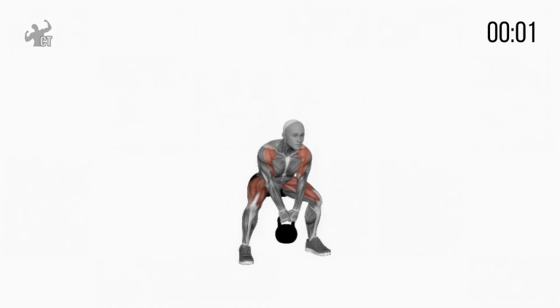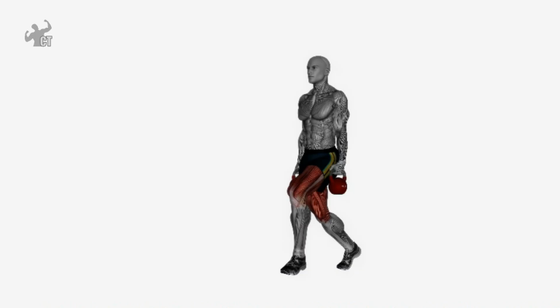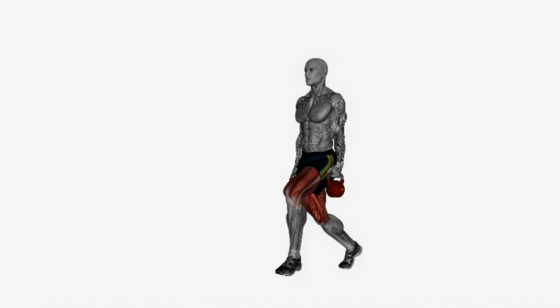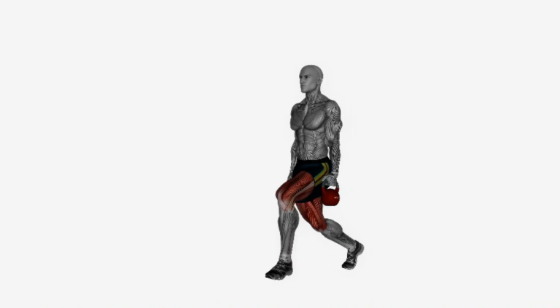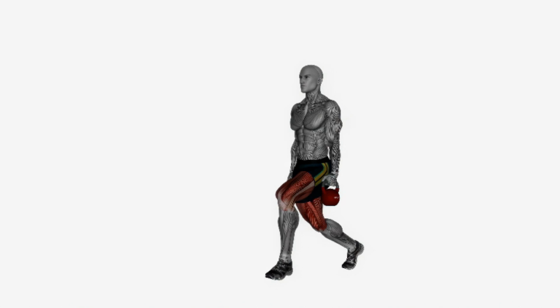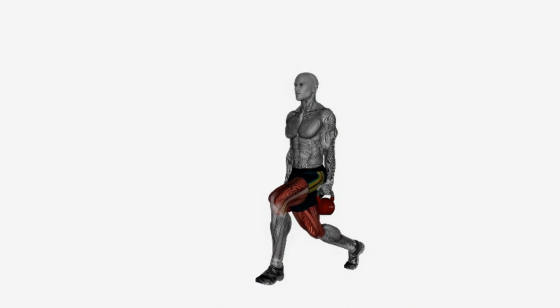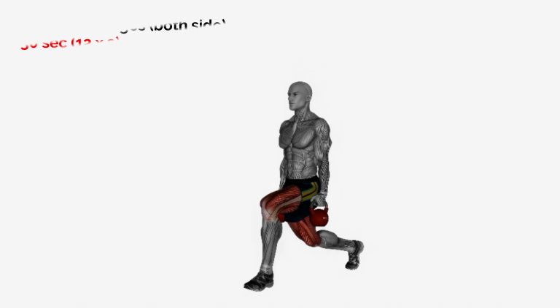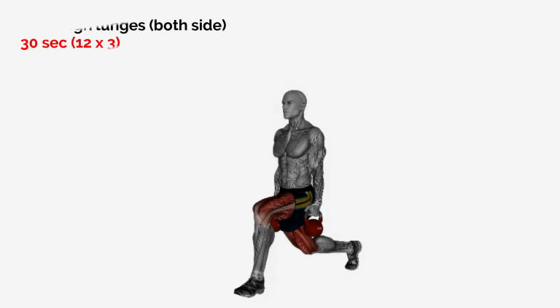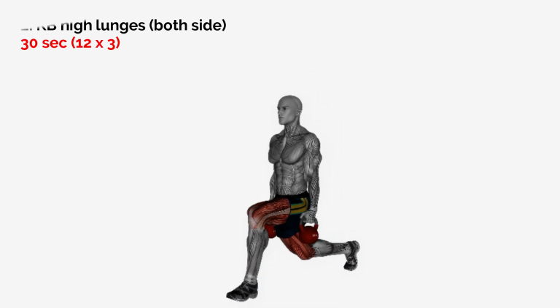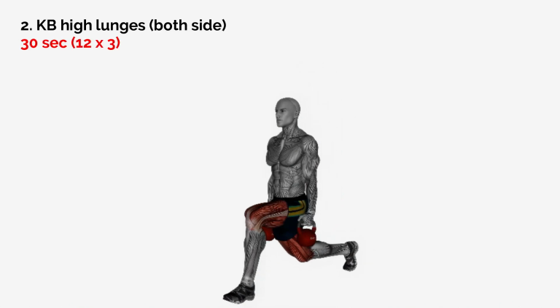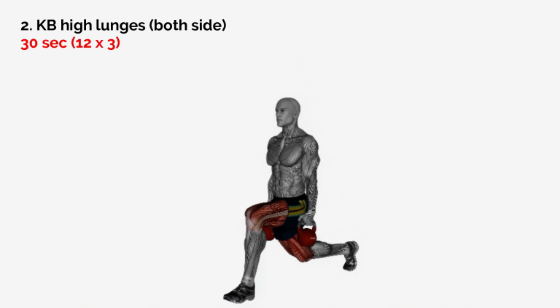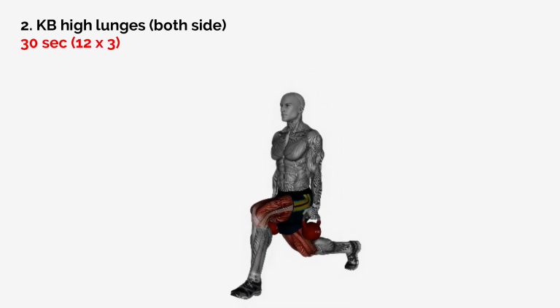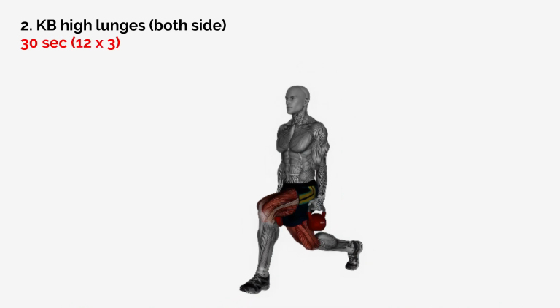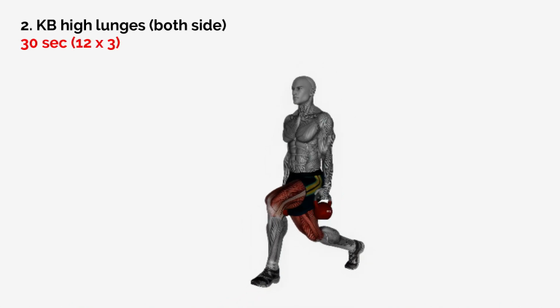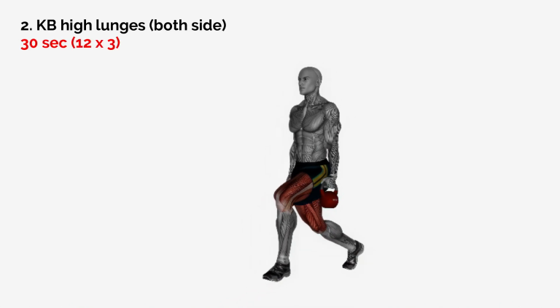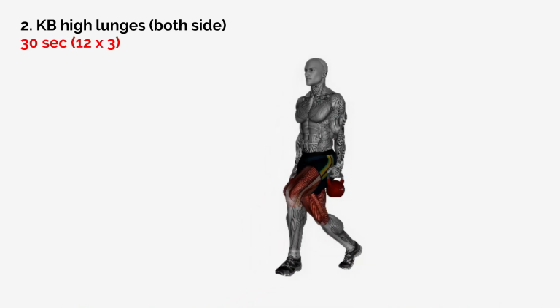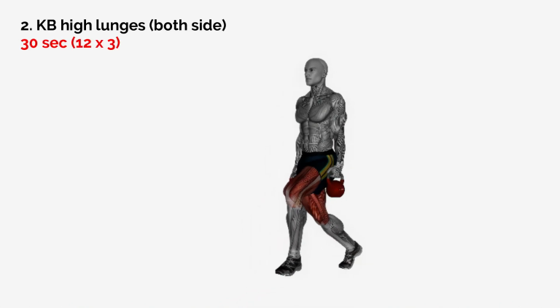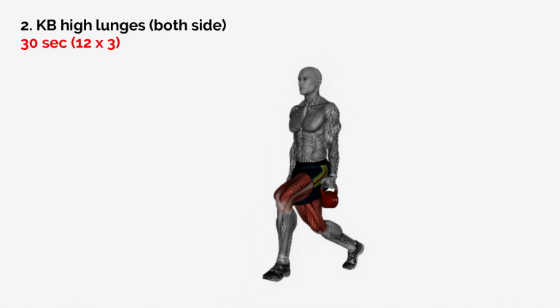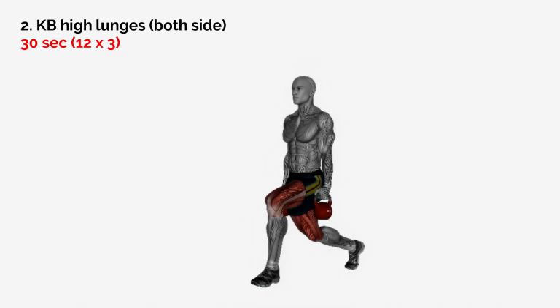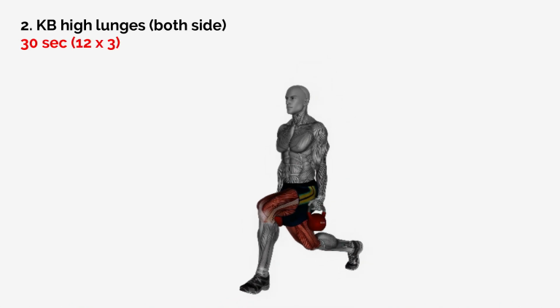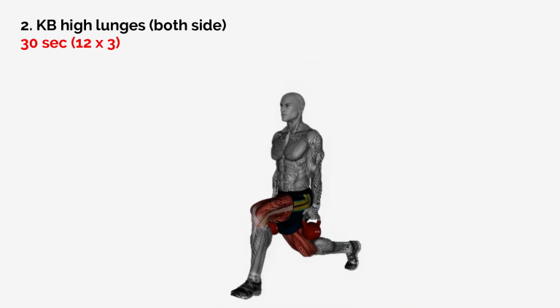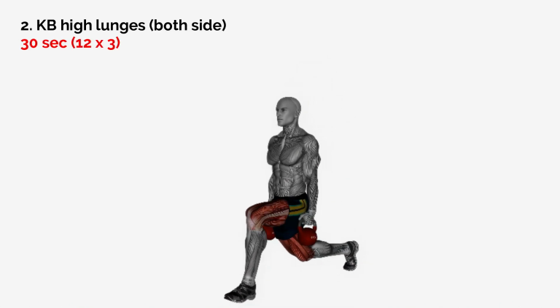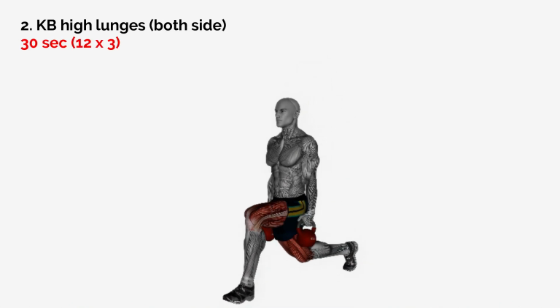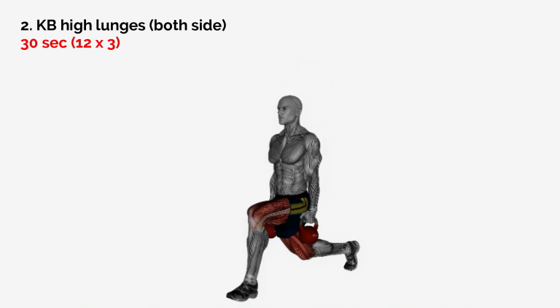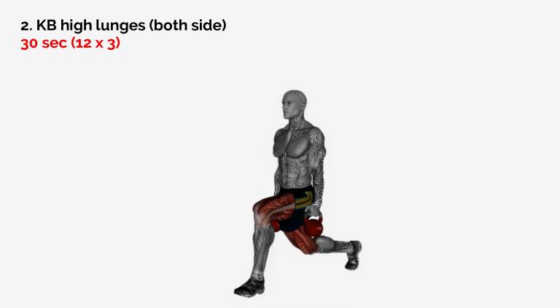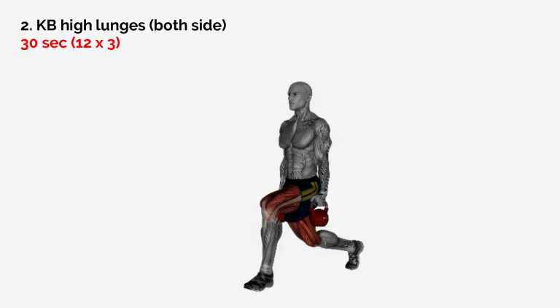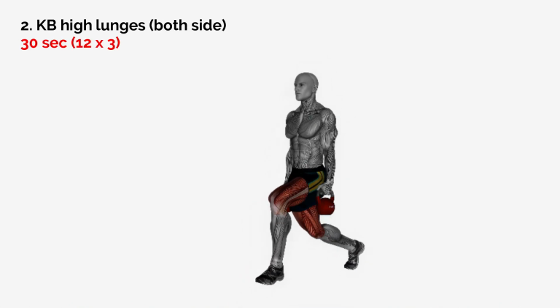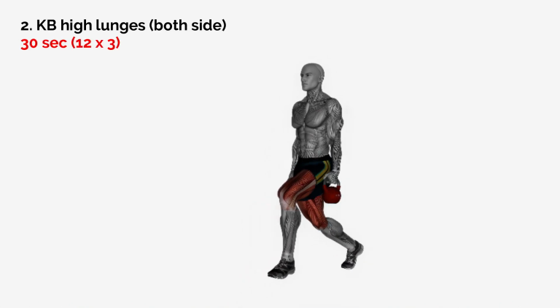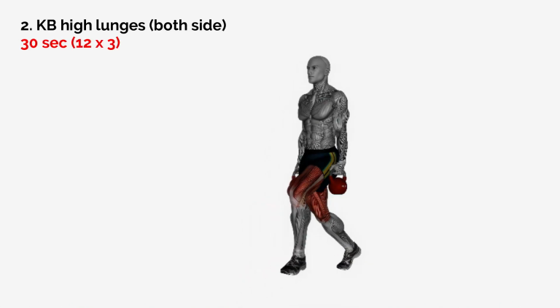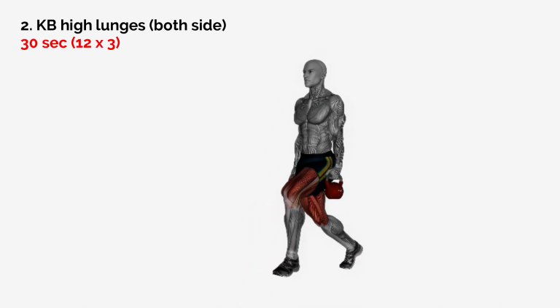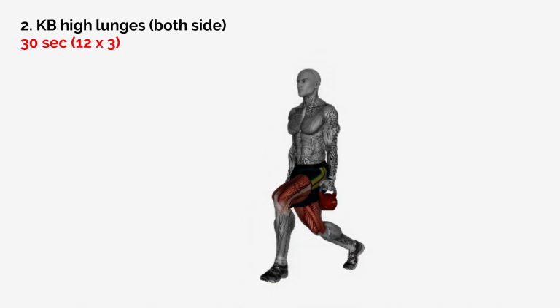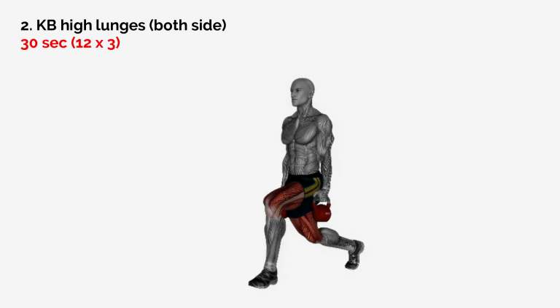Next exercise: KB High Lunges, both sides, 30 seconds.